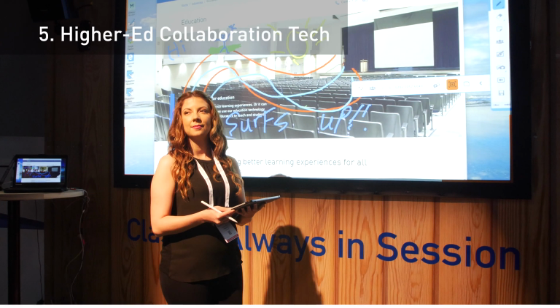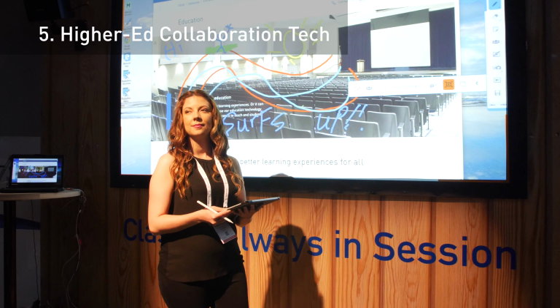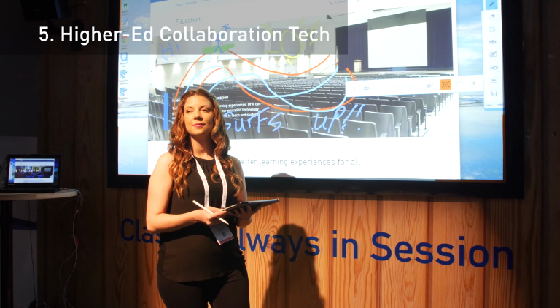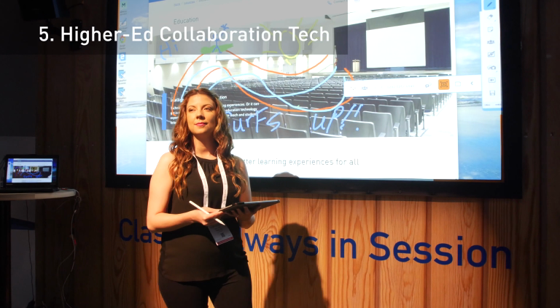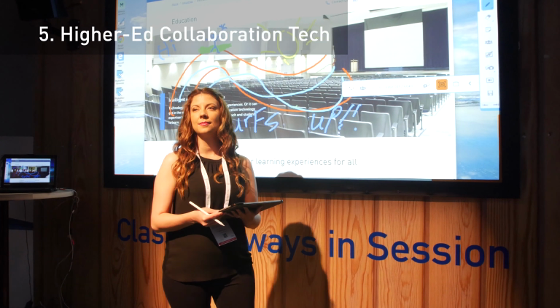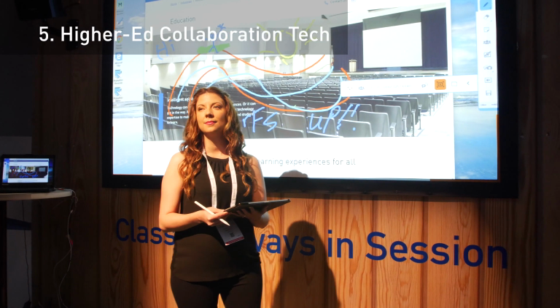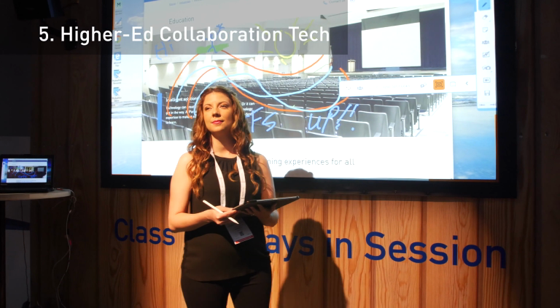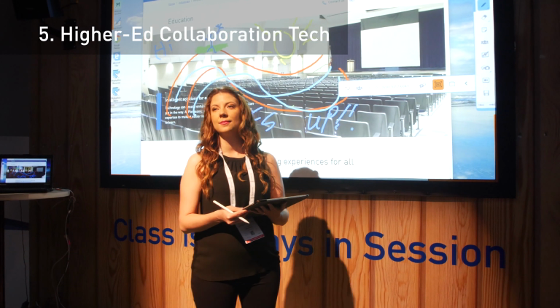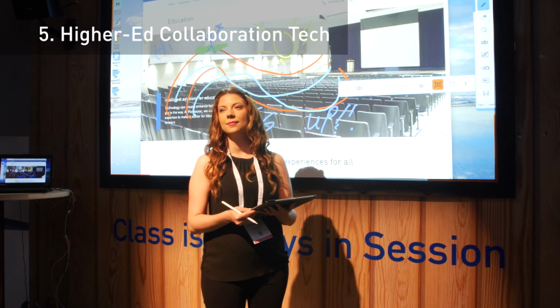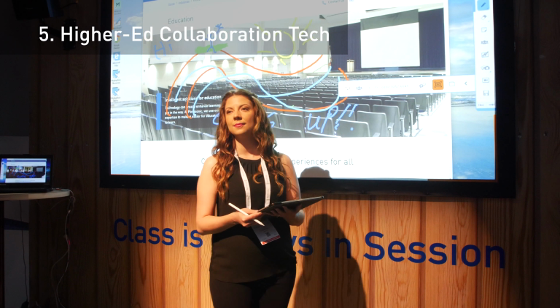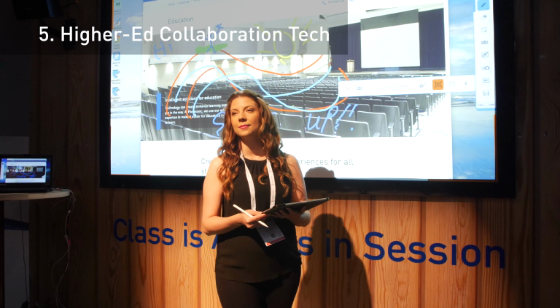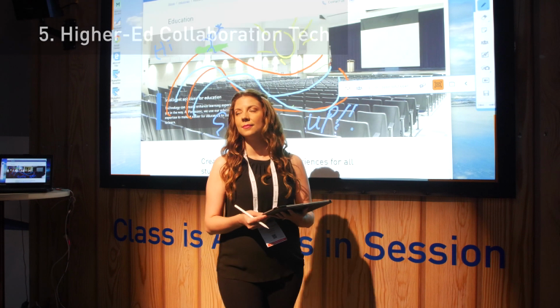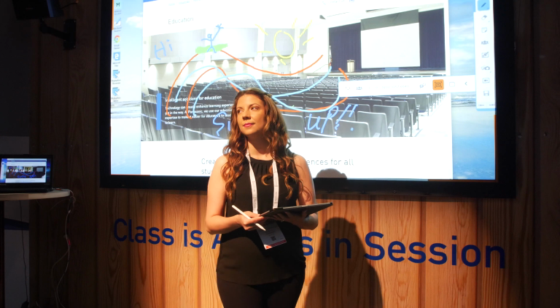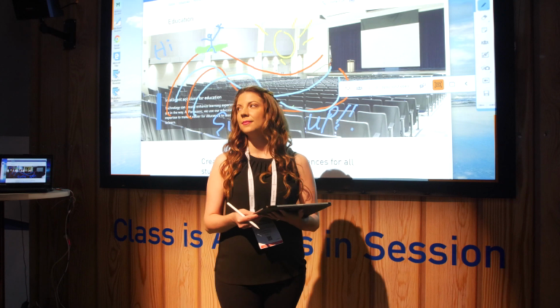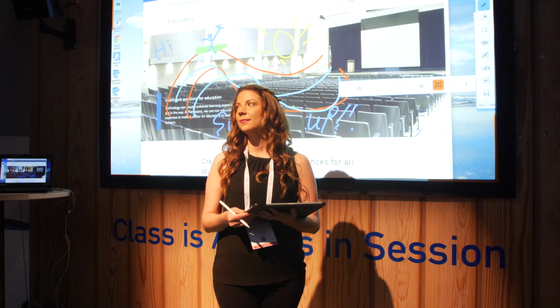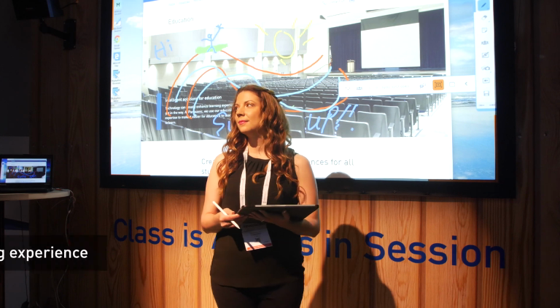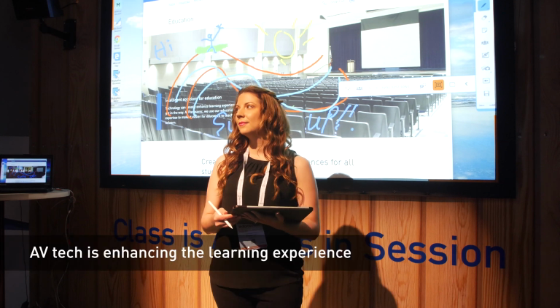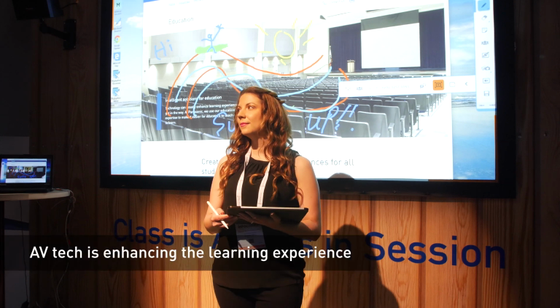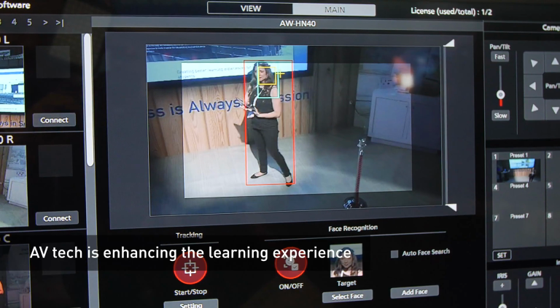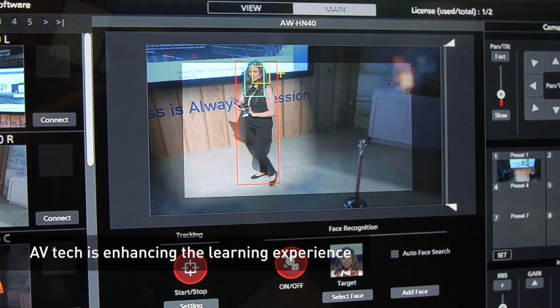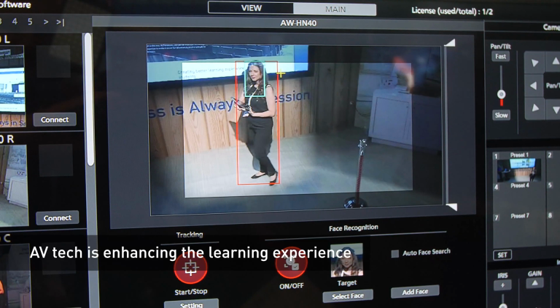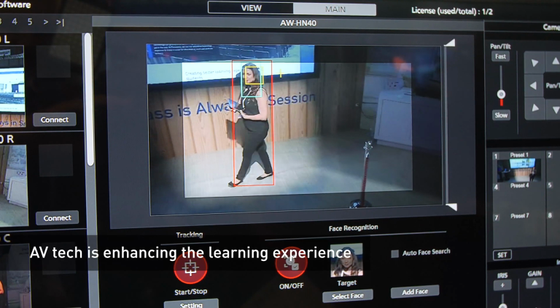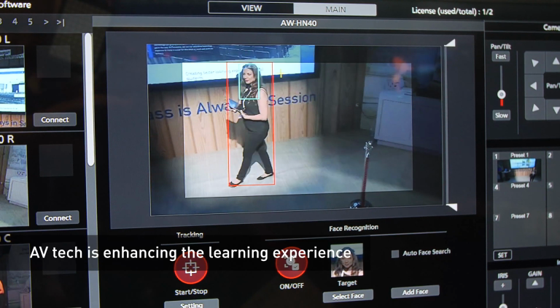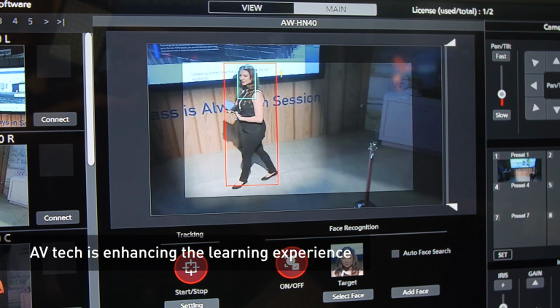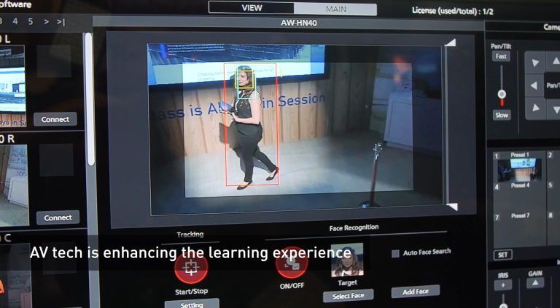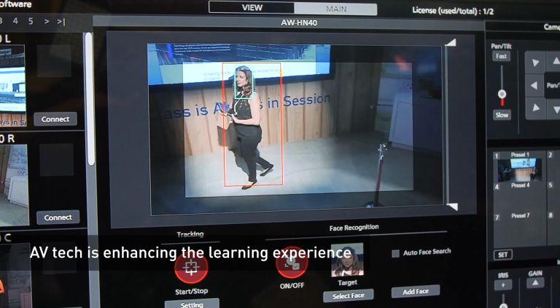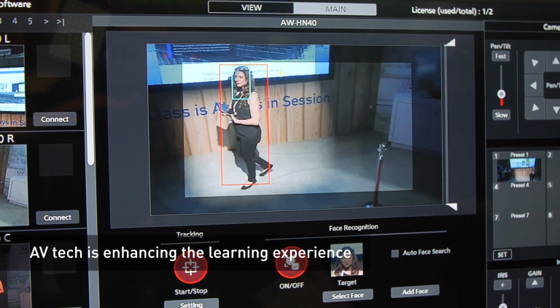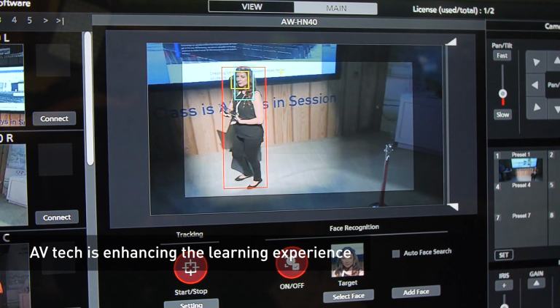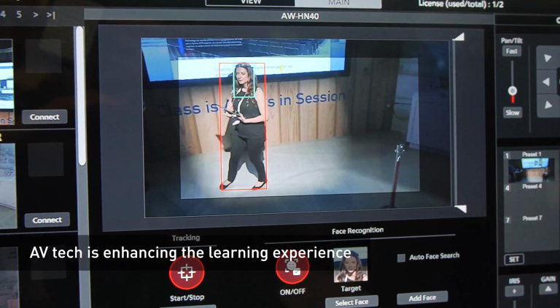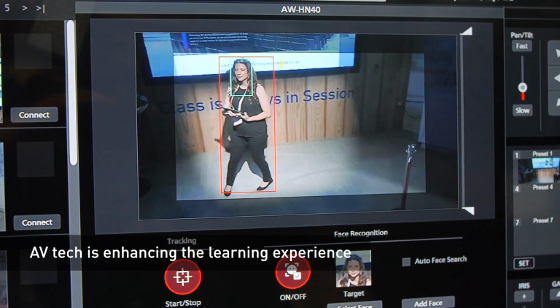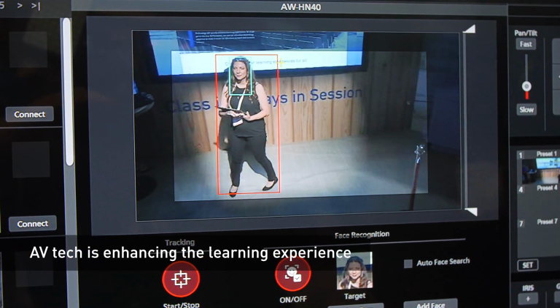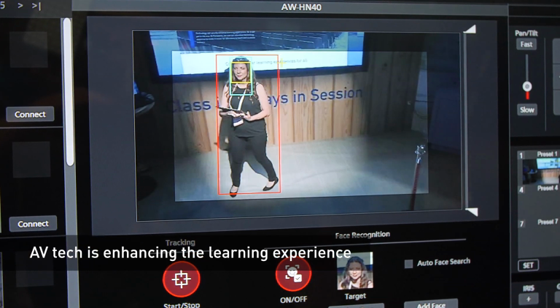We're also enabling higher education and corporate environments to reshape how they communicate and collaborate.